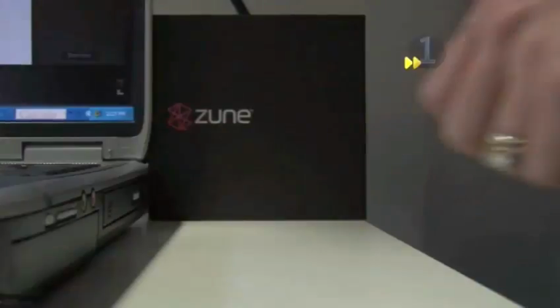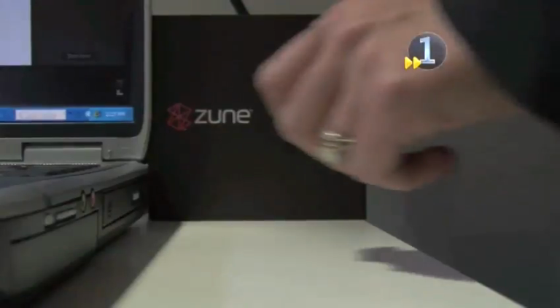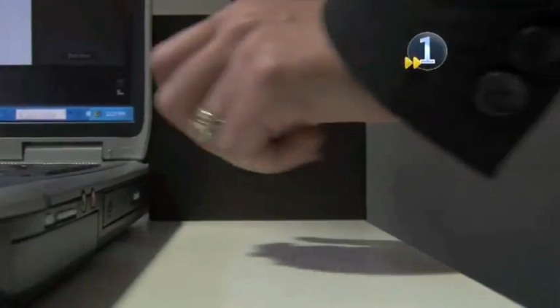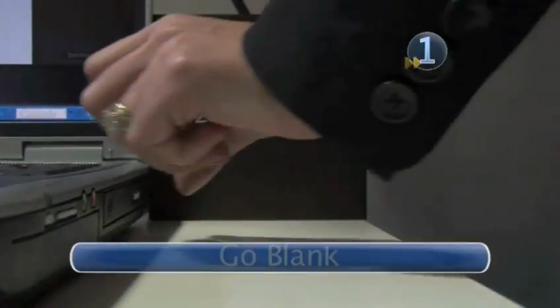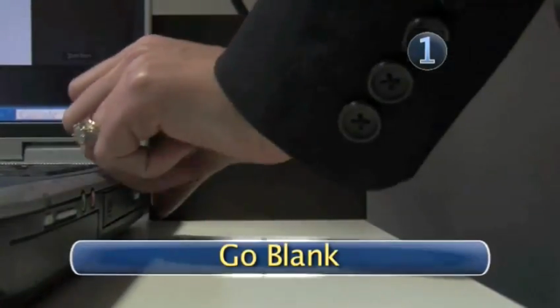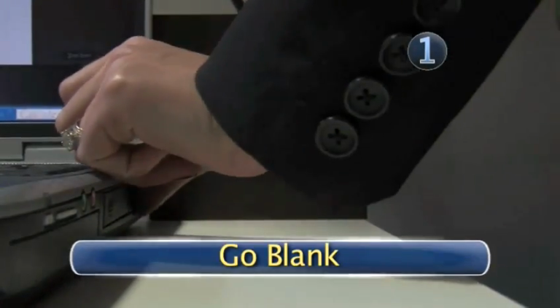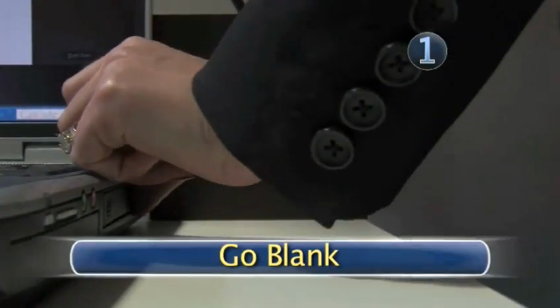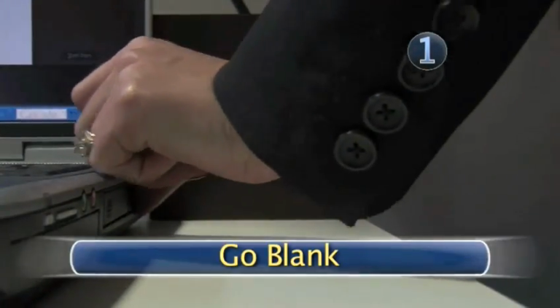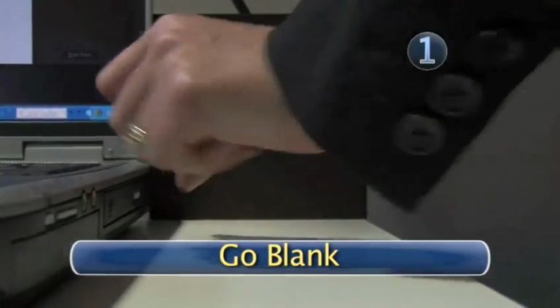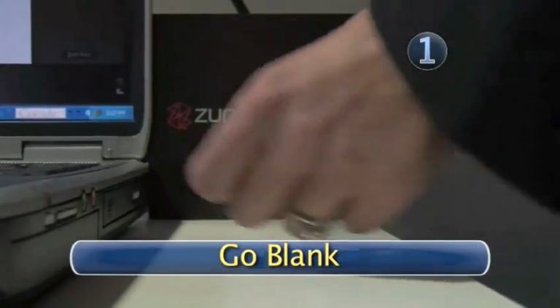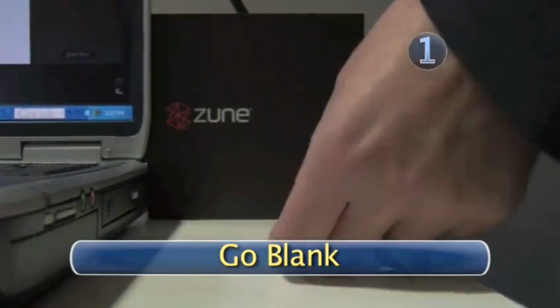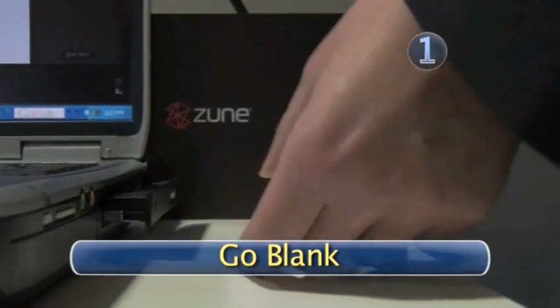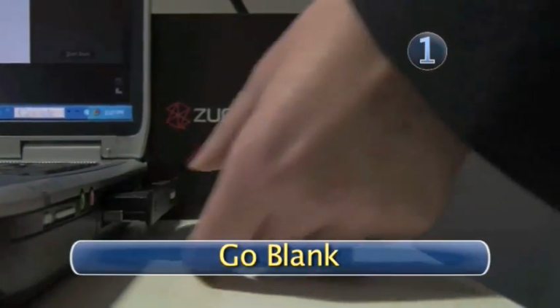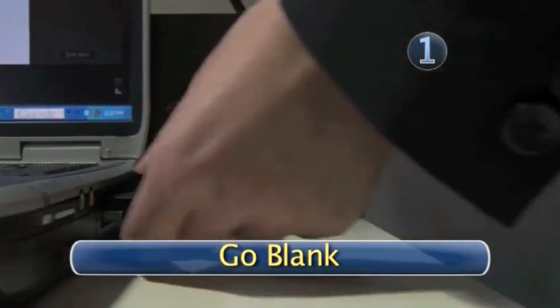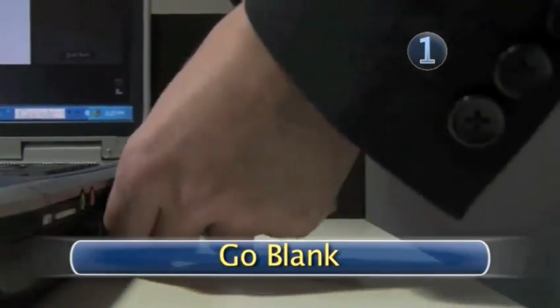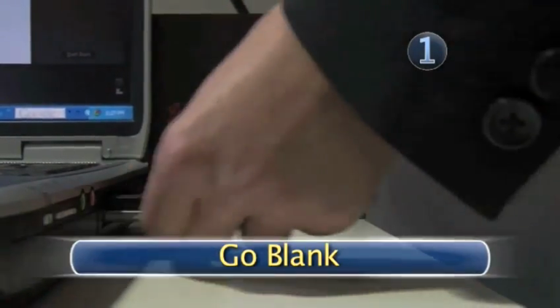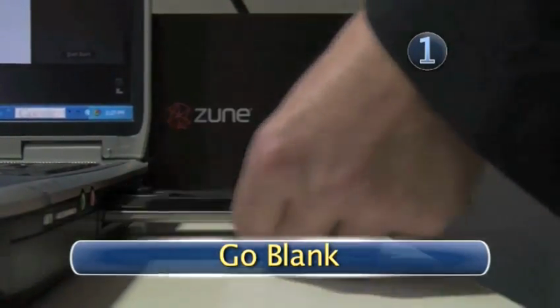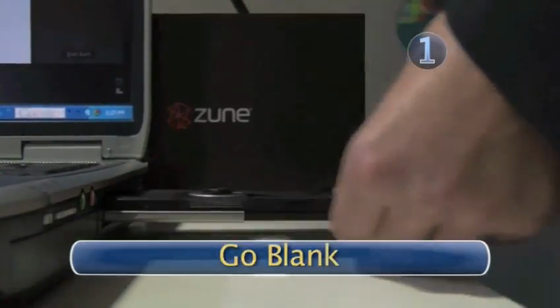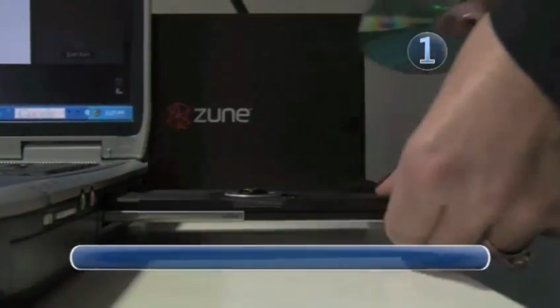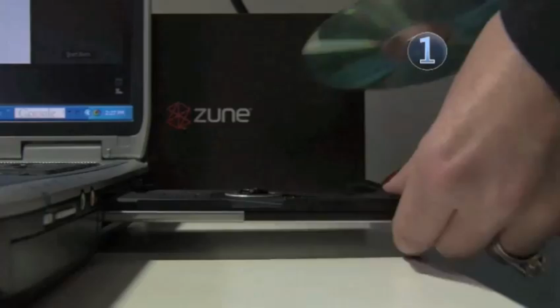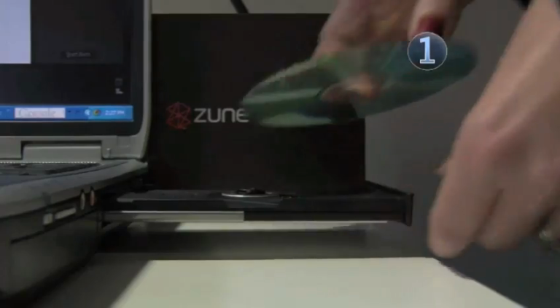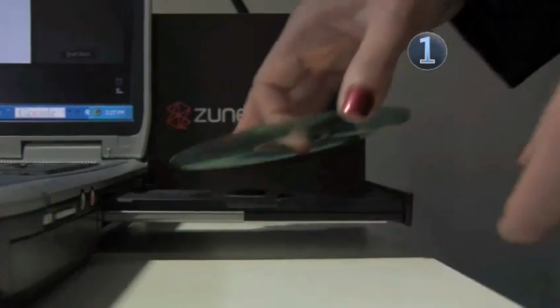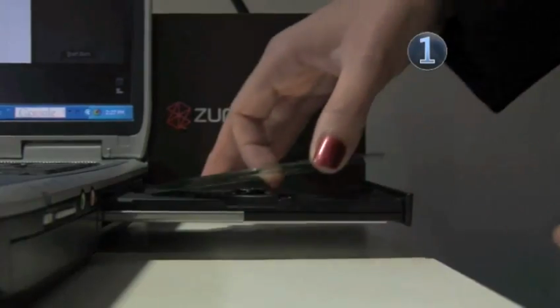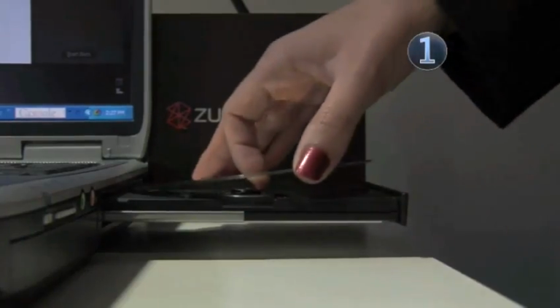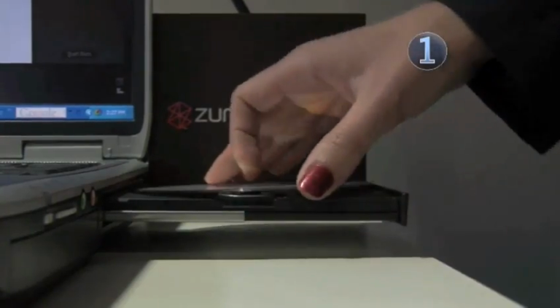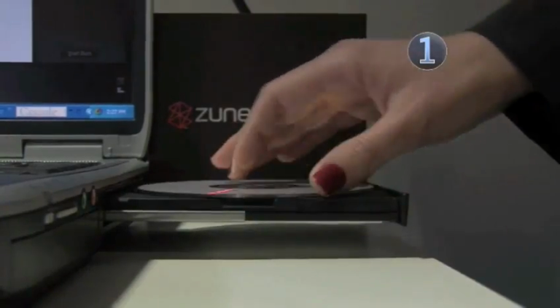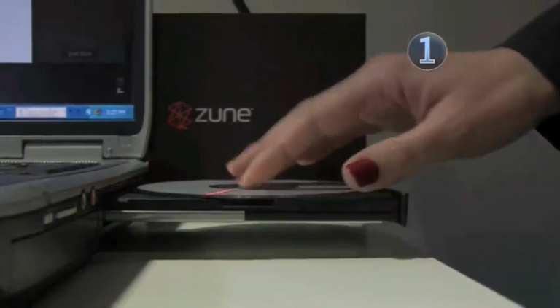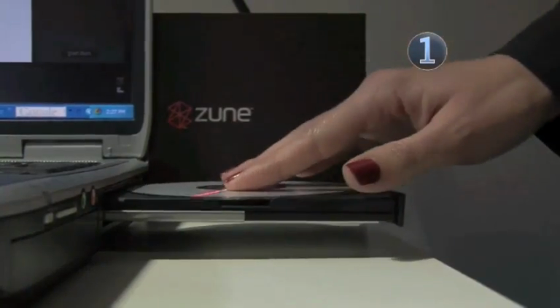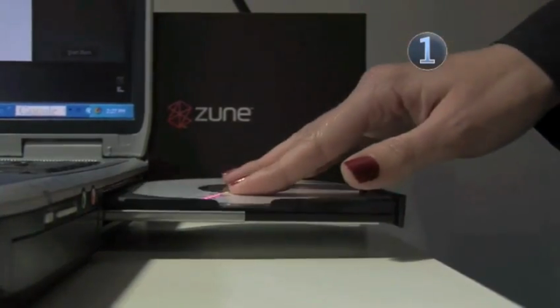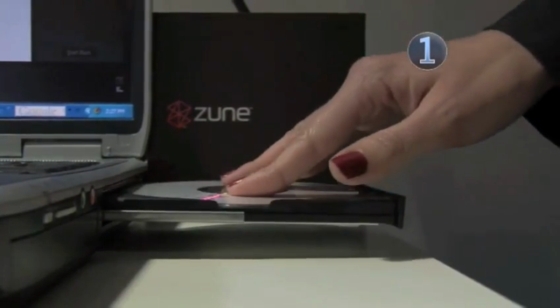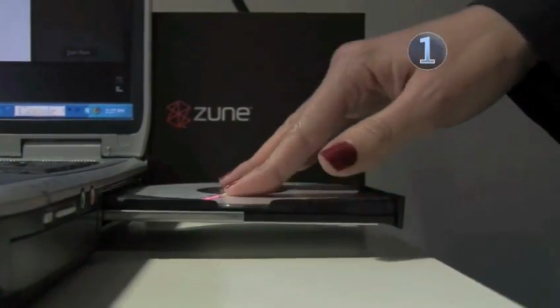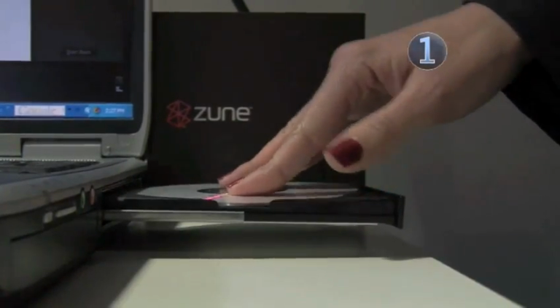Step 1: Go blank. Insert a blank CD into your computer's CD drive.